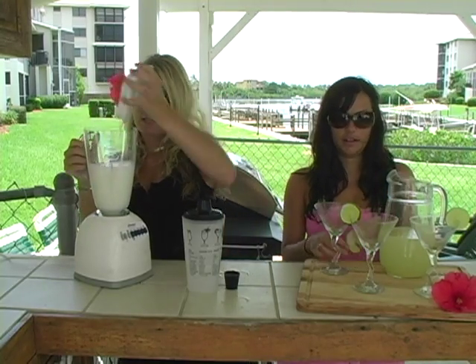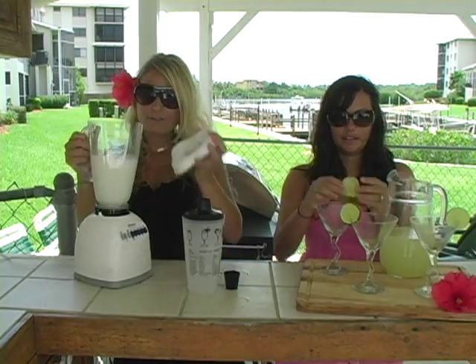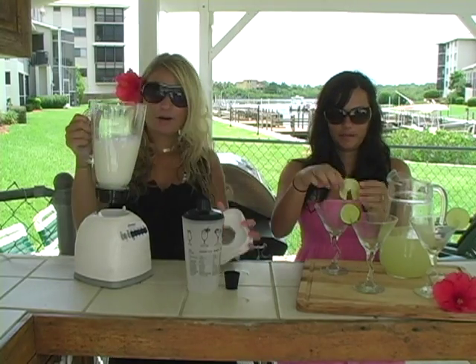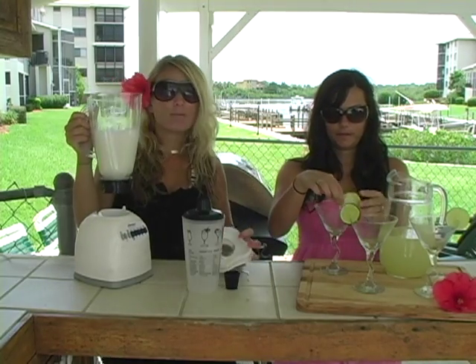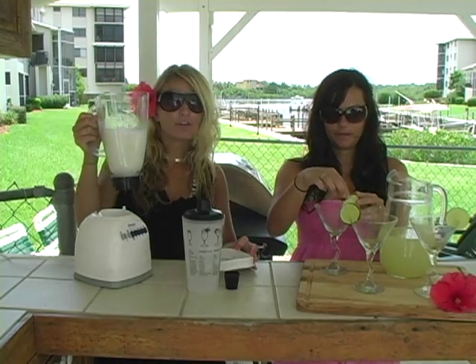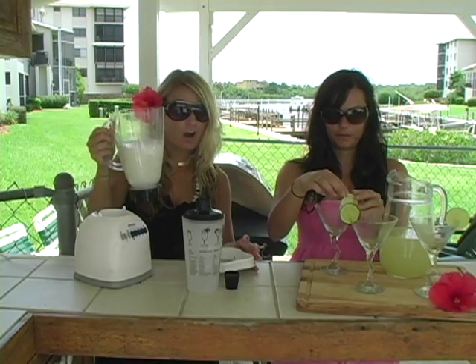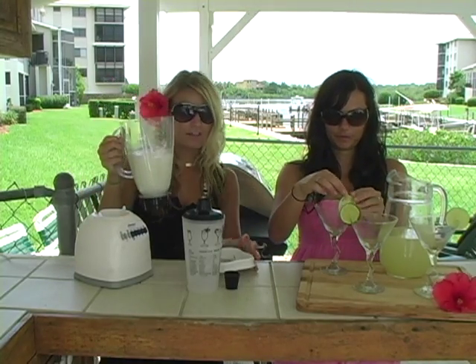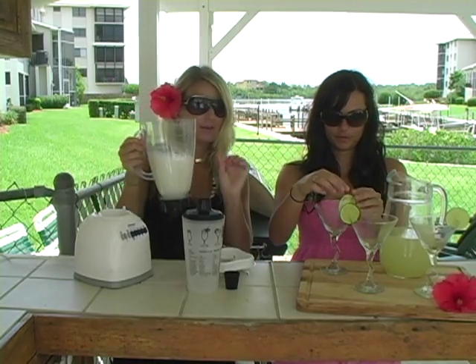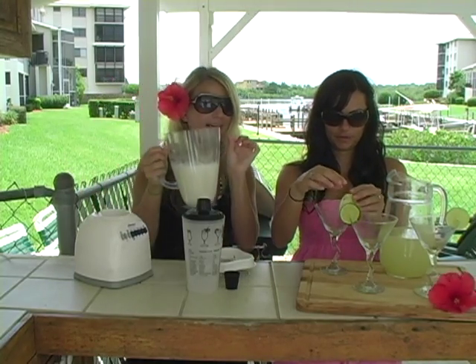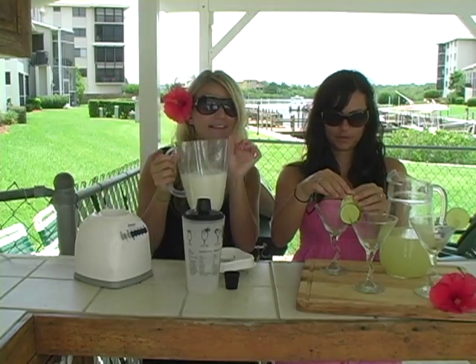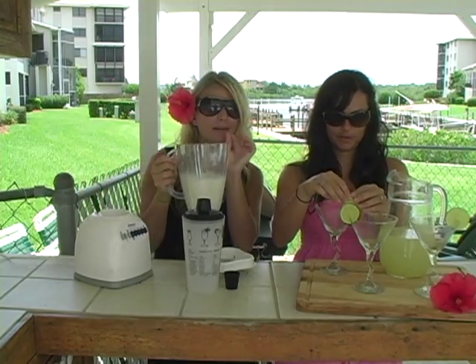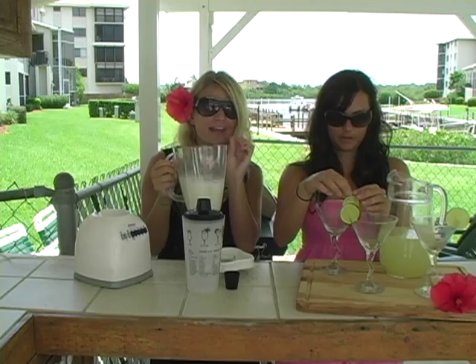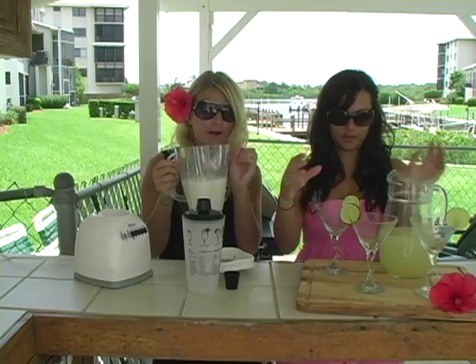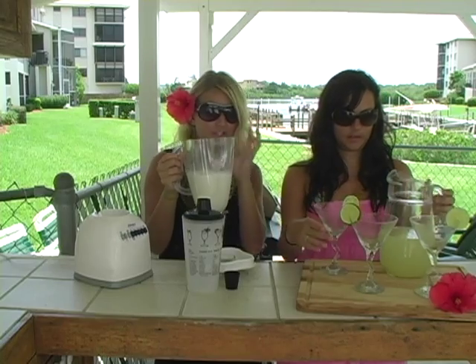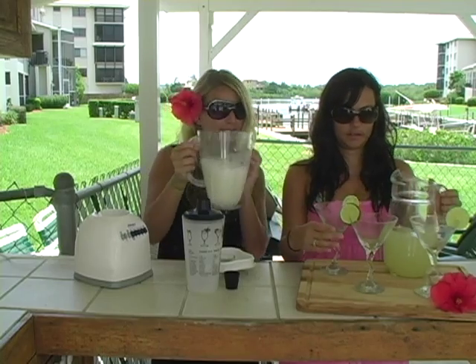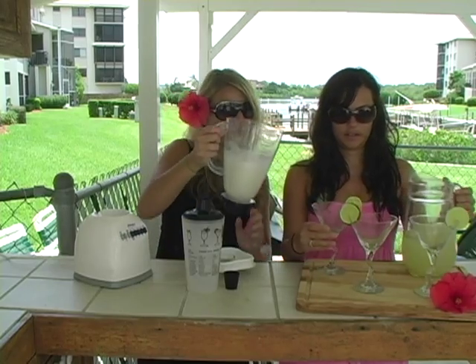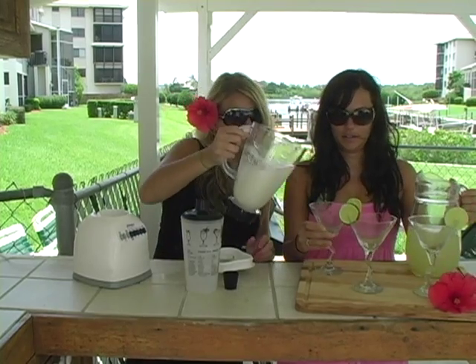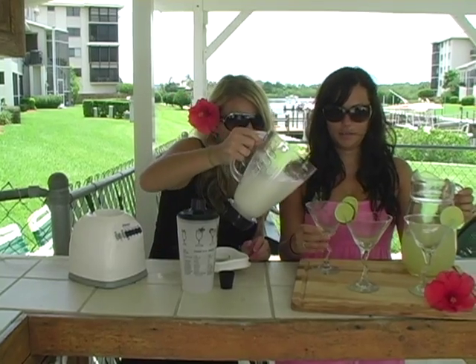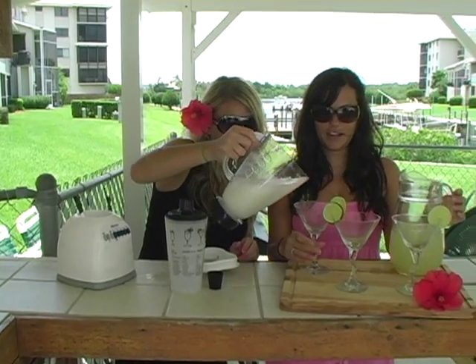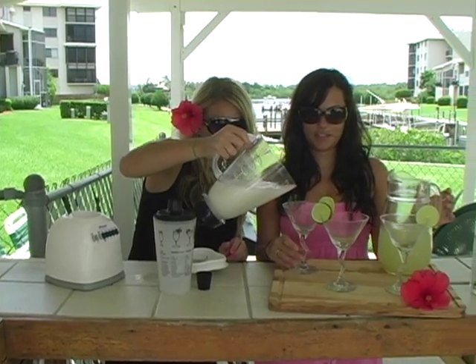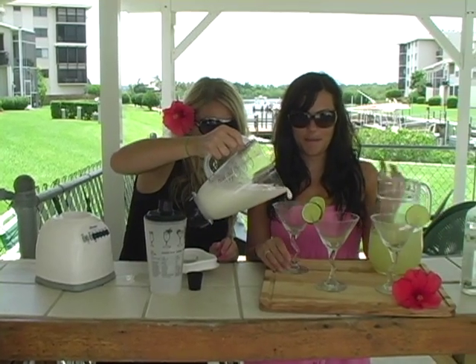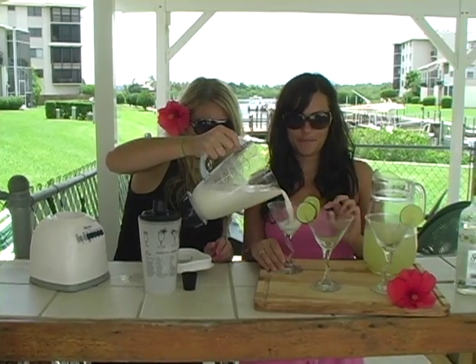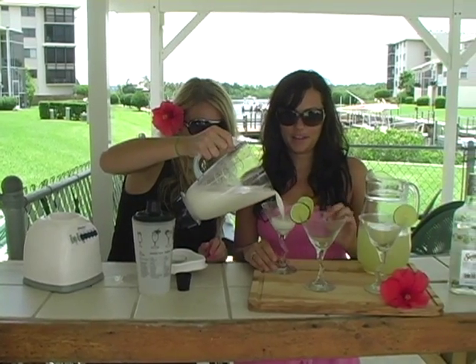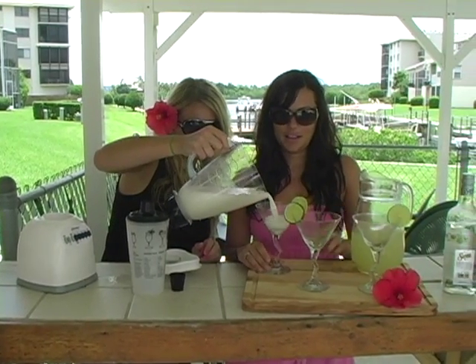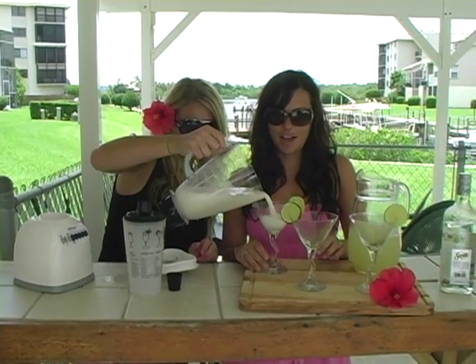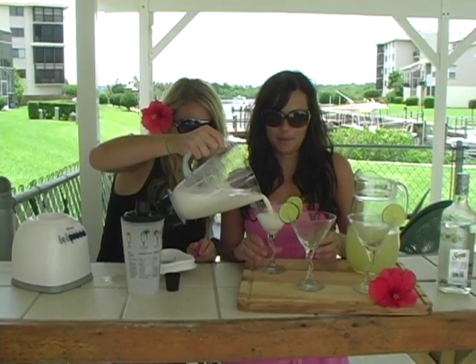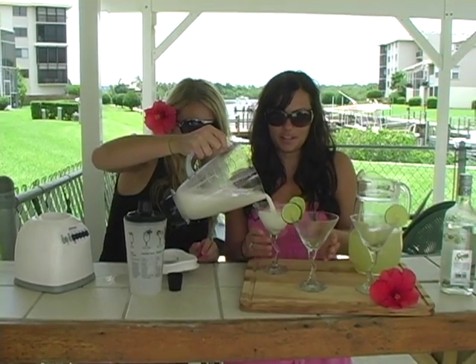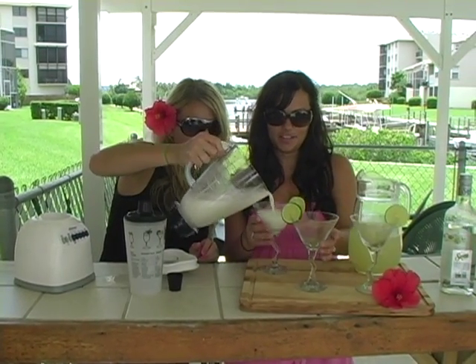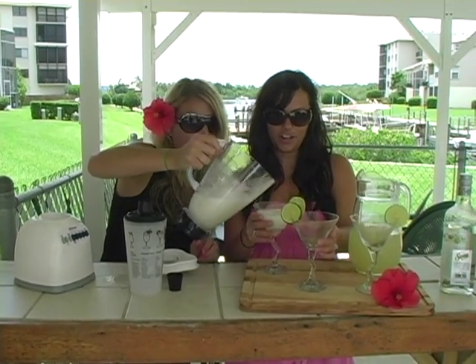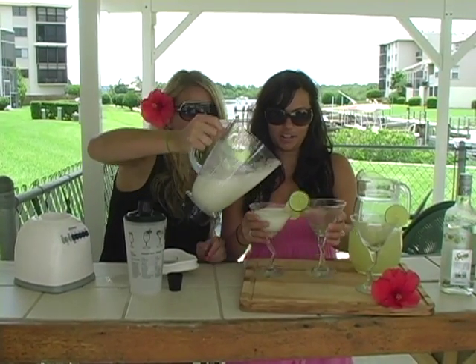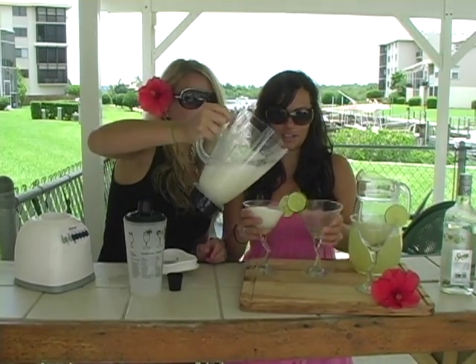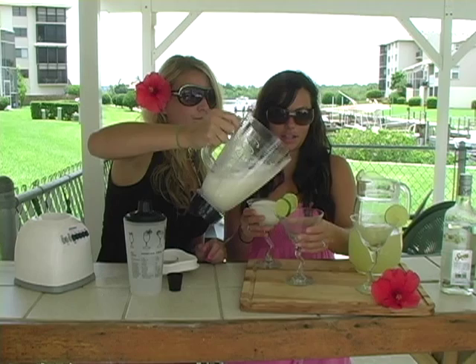If you want it more frothy, you can add a little bit of egg white — it just pops it up. And we cut up some lime to decorate our glasses with.